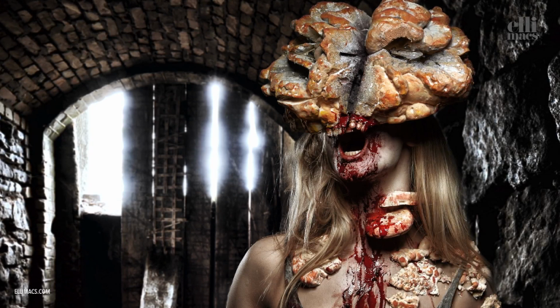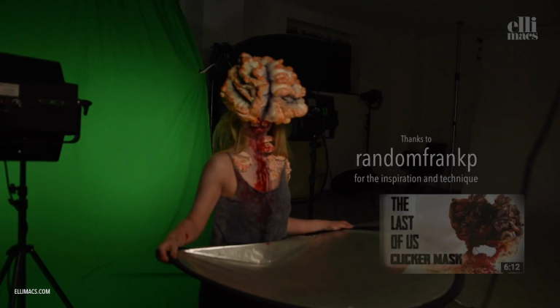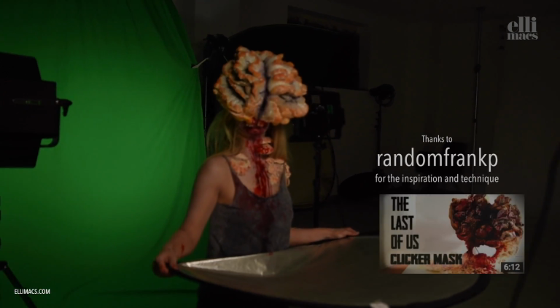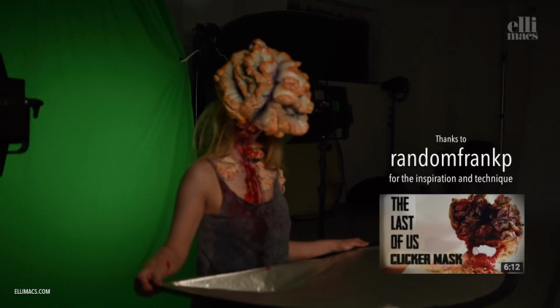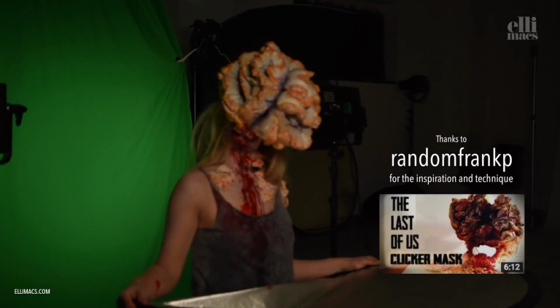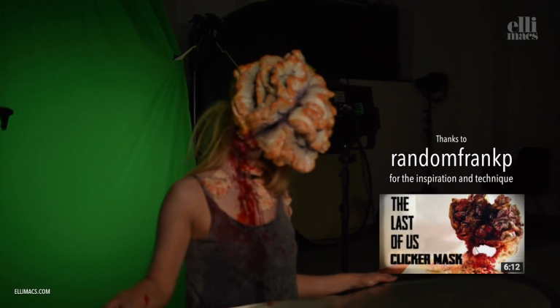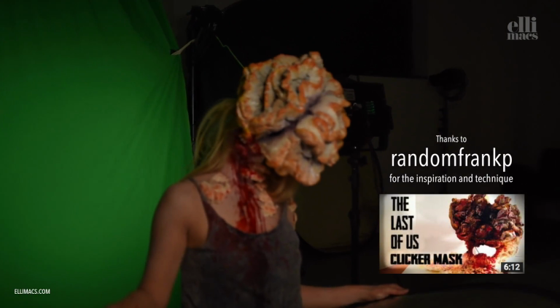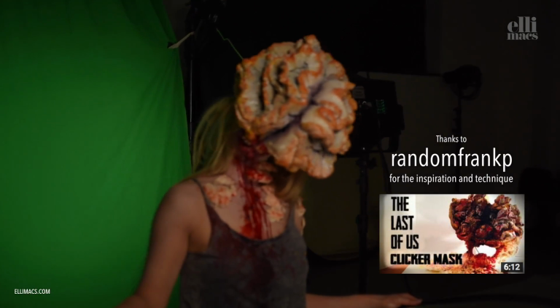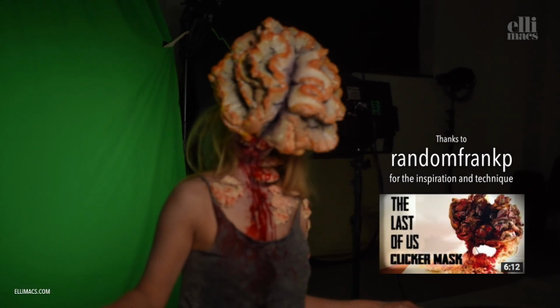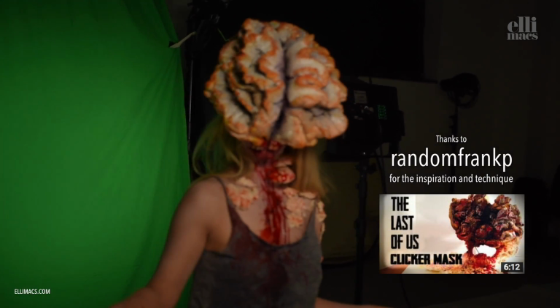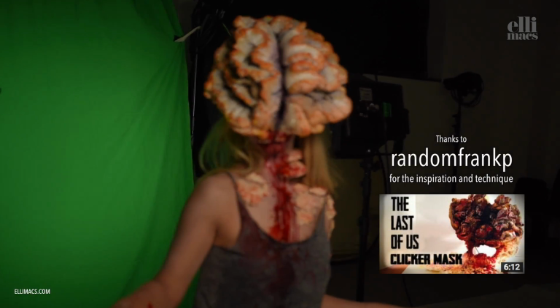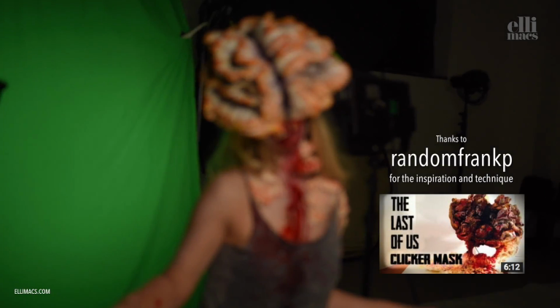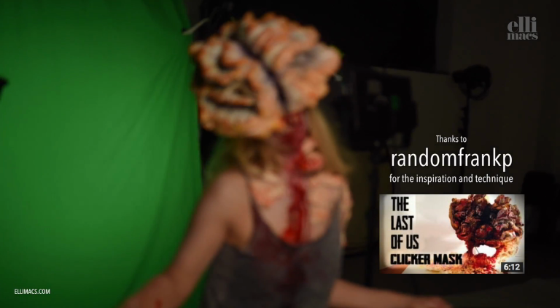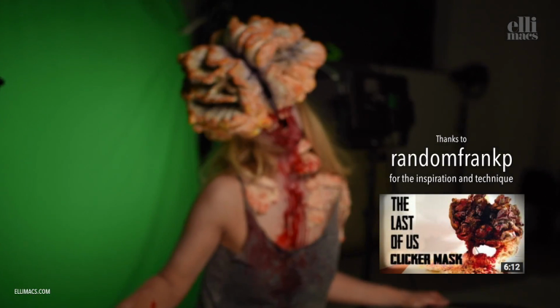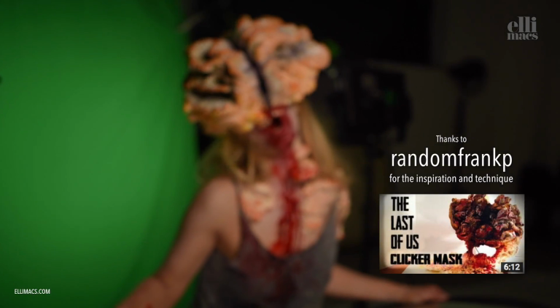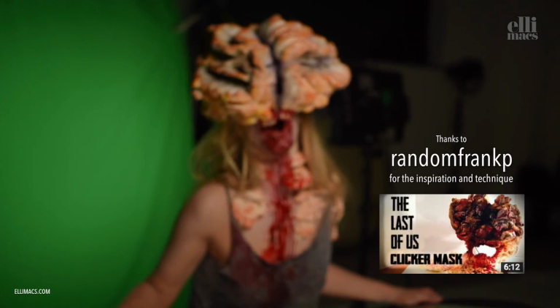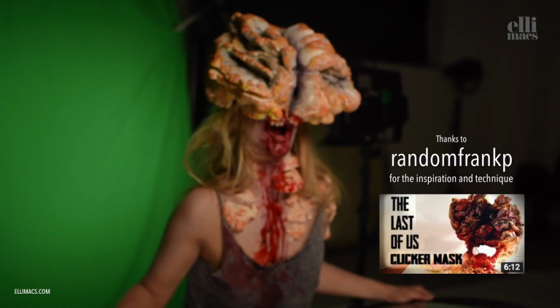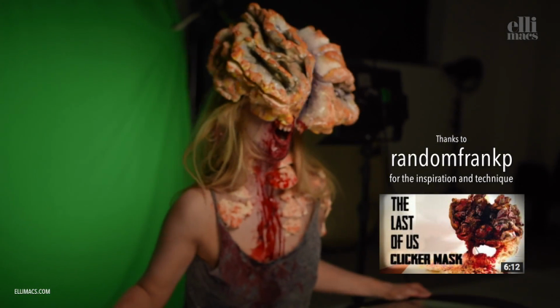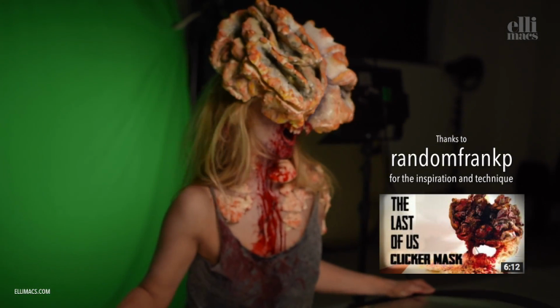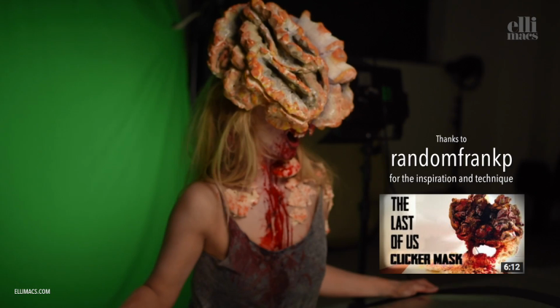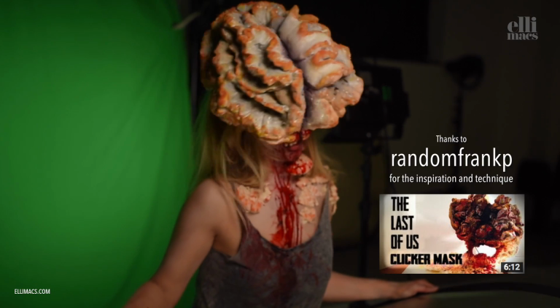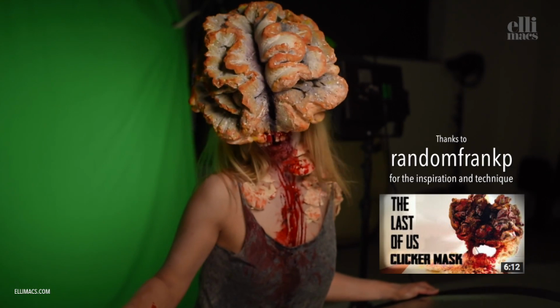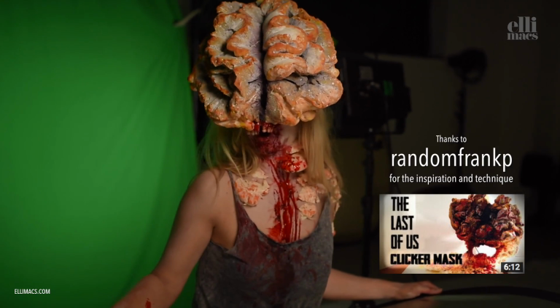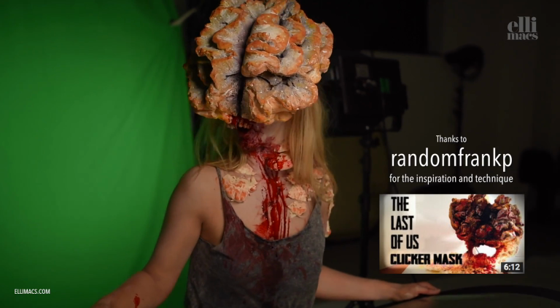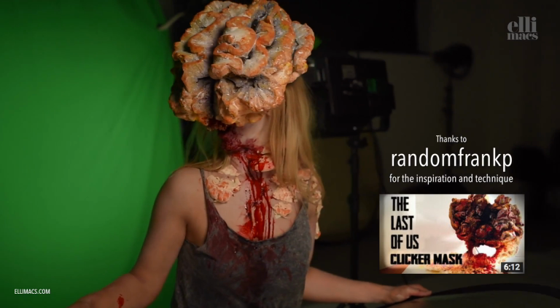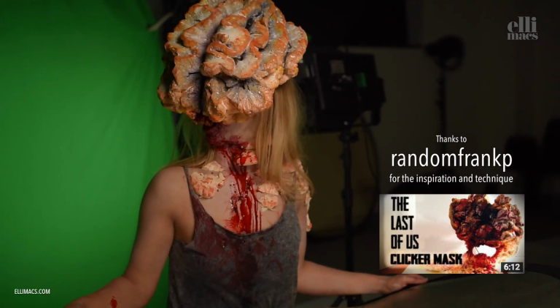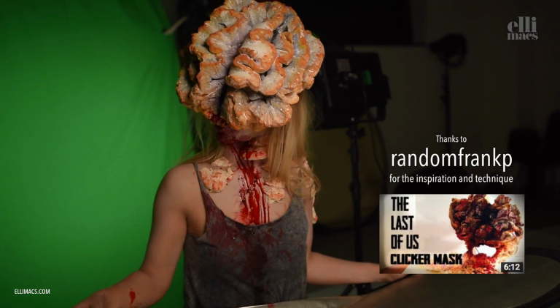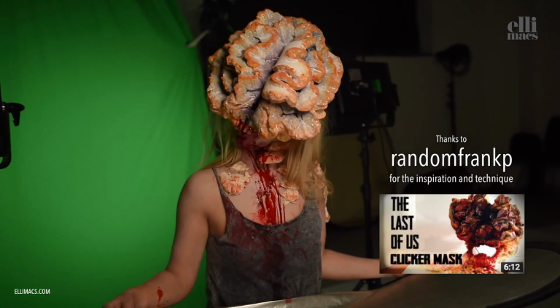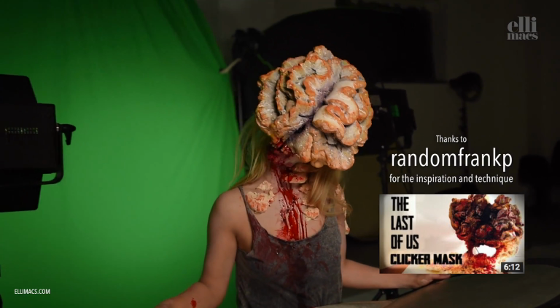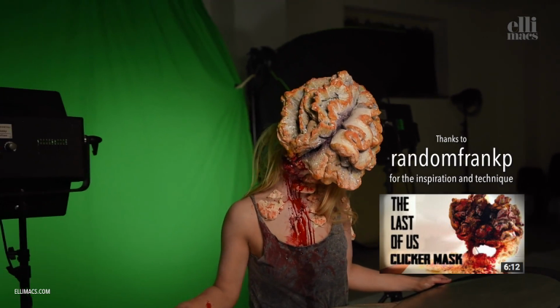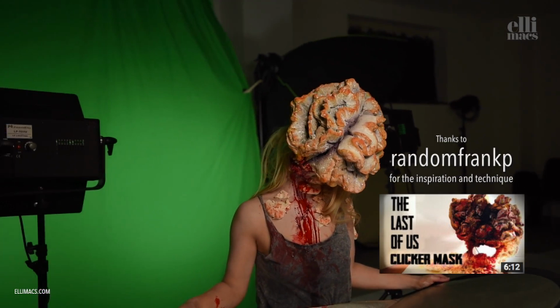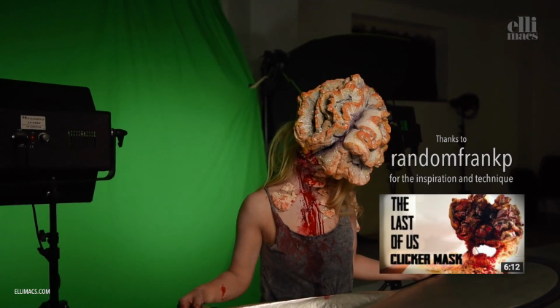We've gotten a lot of requests for a clicker this year and finally got around to do it, thanks to RandomFrankP and his awesome method of creating it.